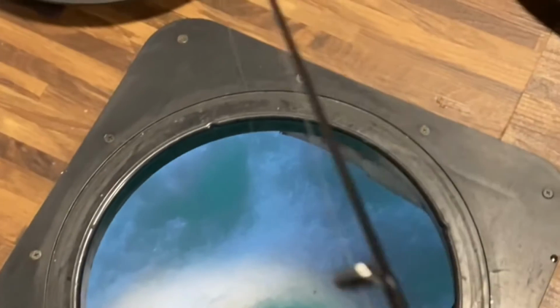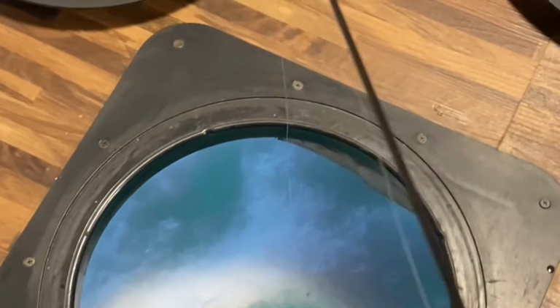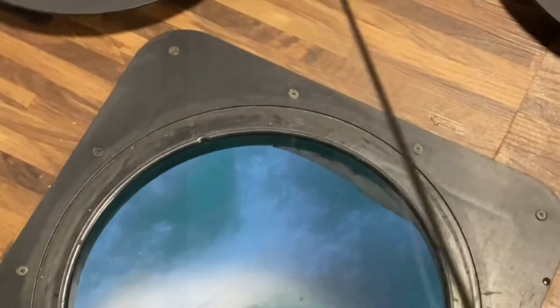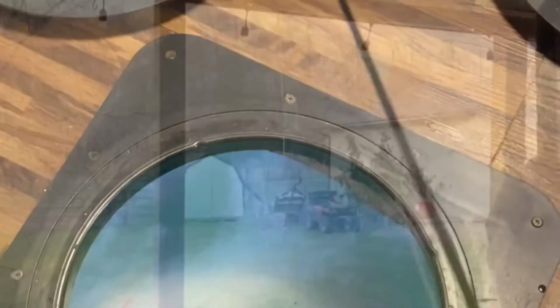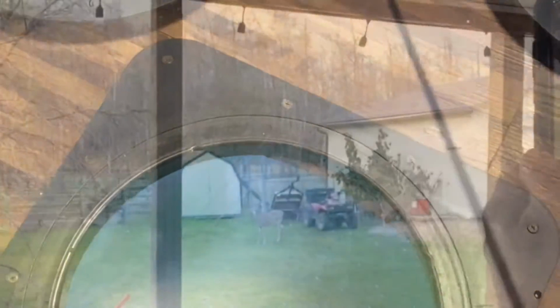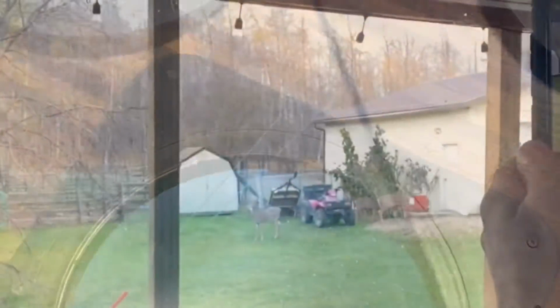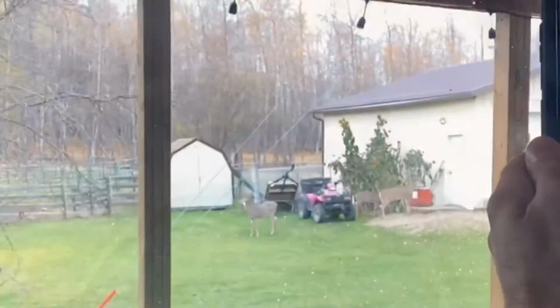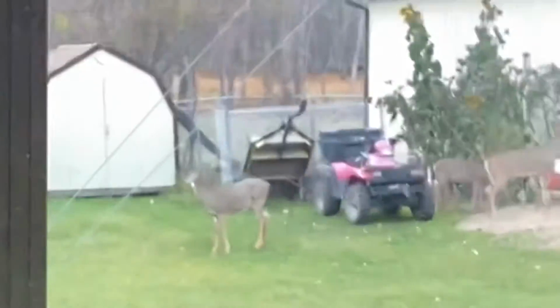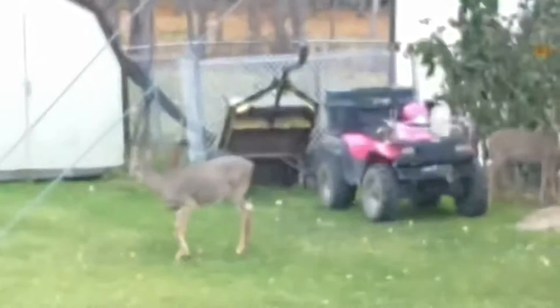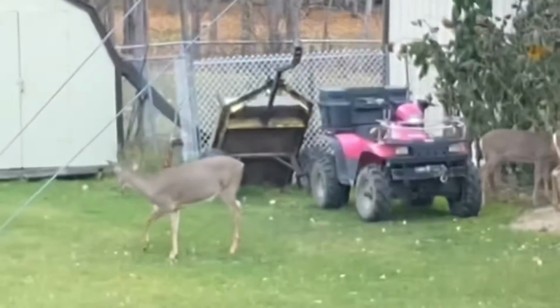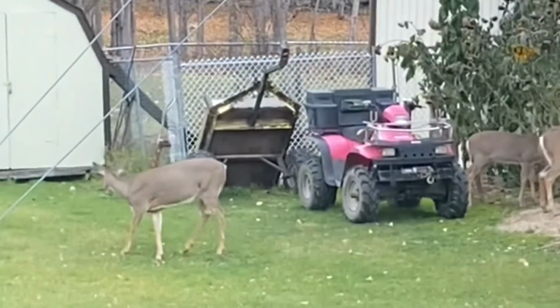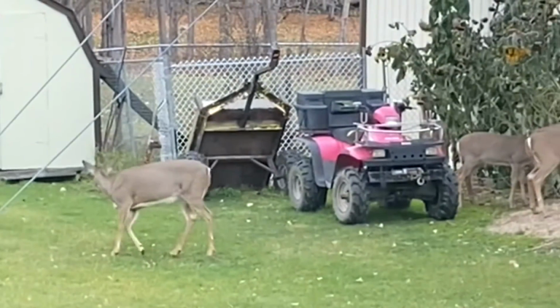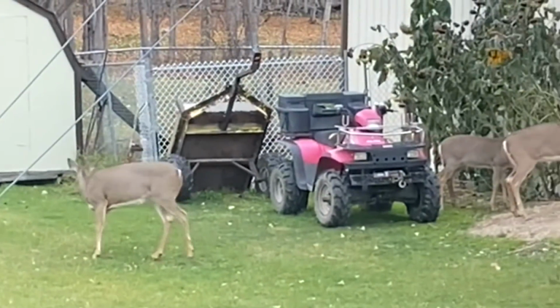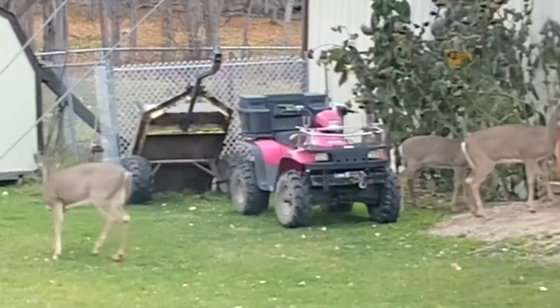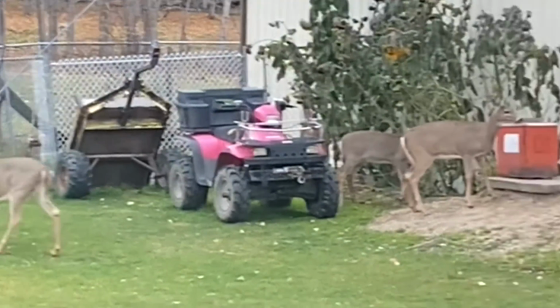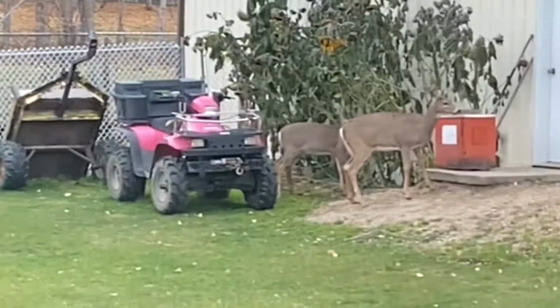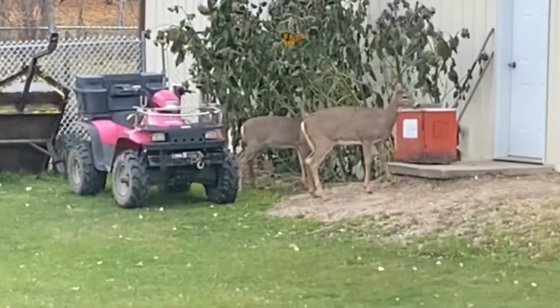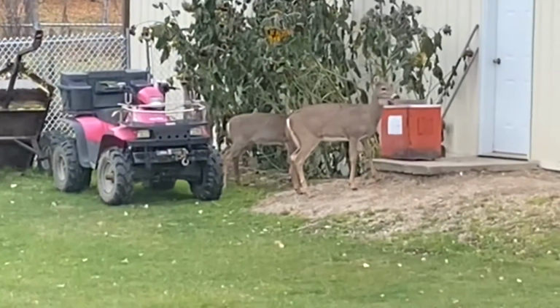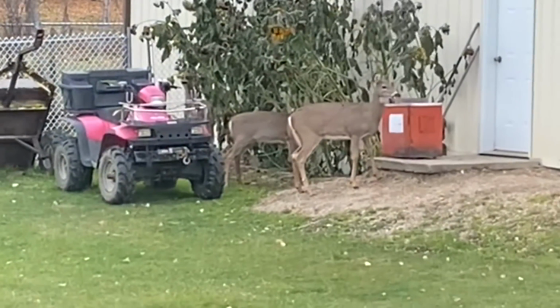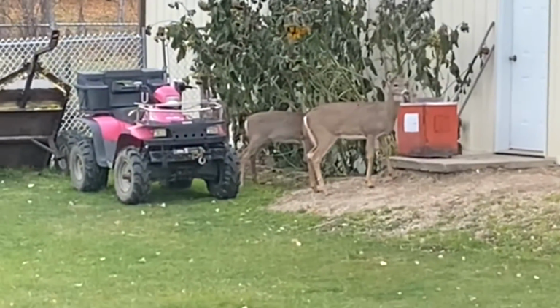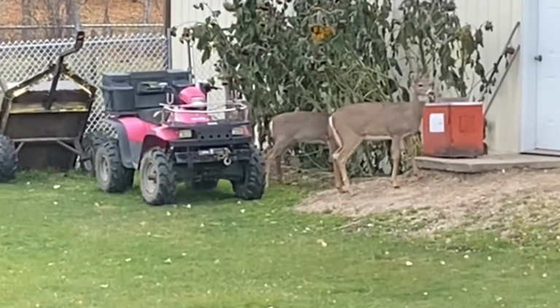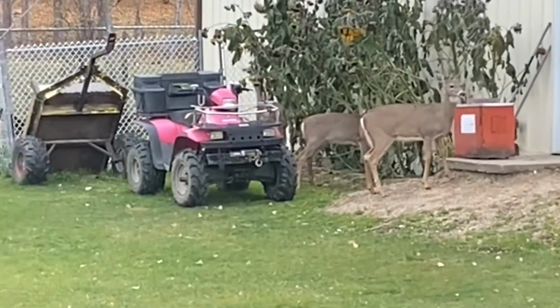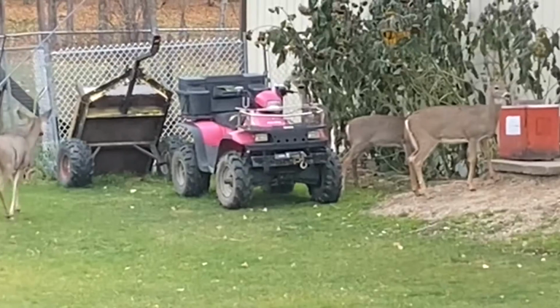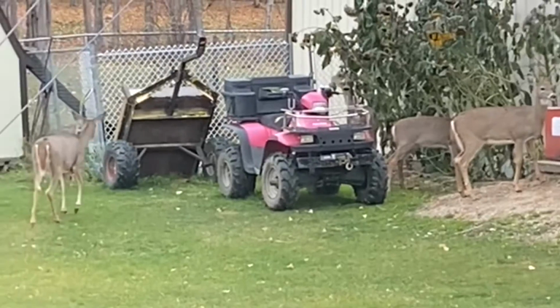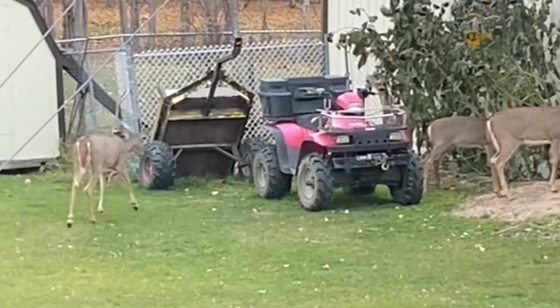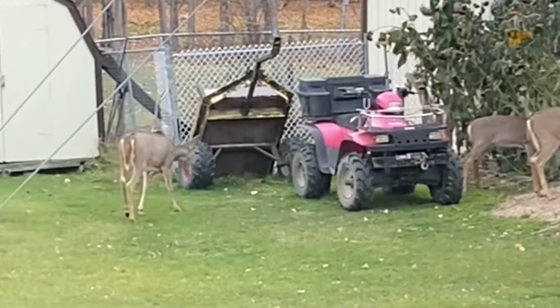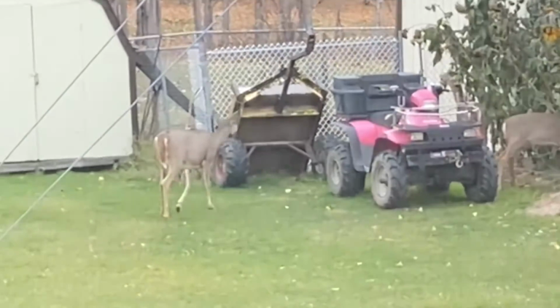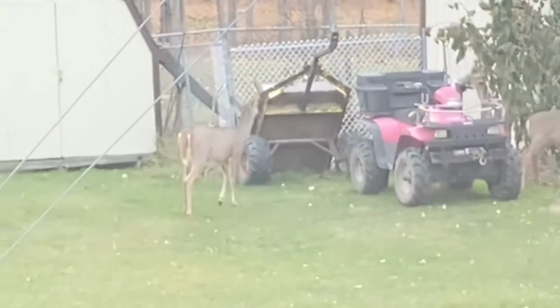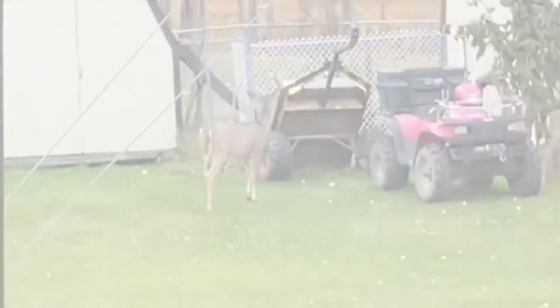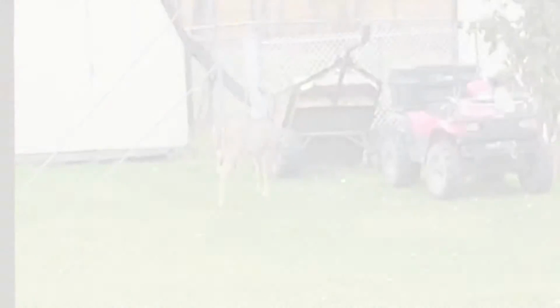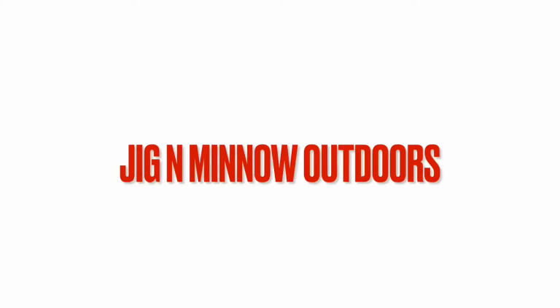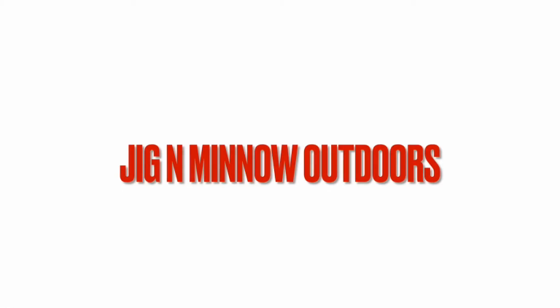If there's a fish that swims, I will try to catch it. That's what I'm going to do on this channel. This is Jiggin' Minnow Outdoors.